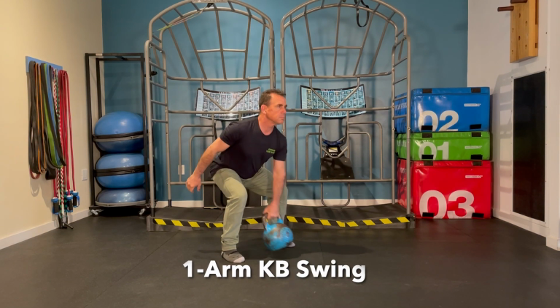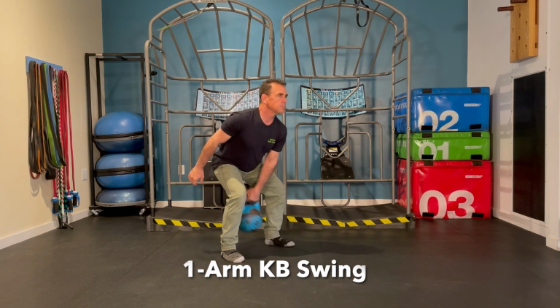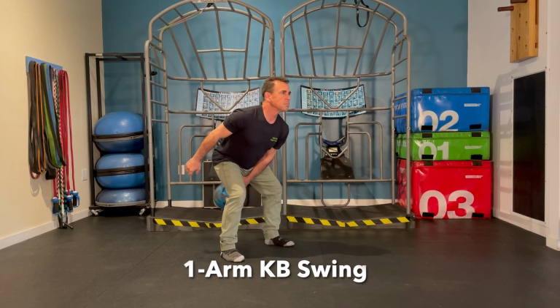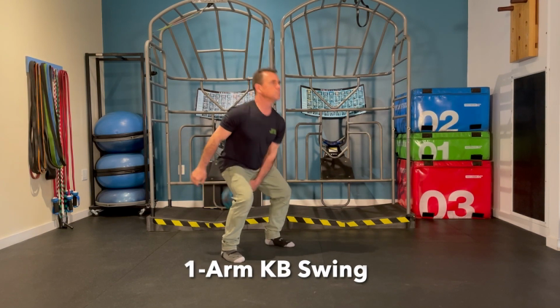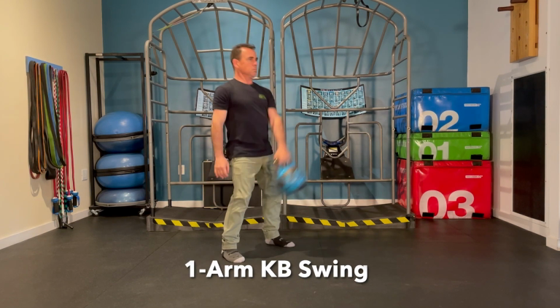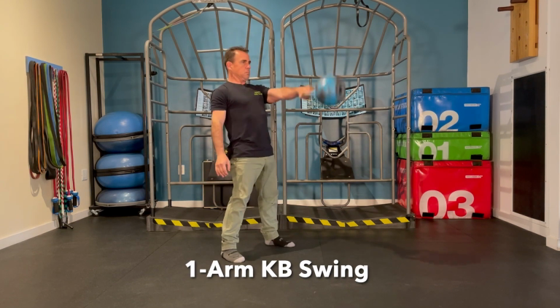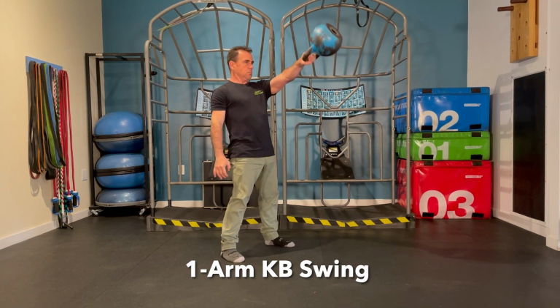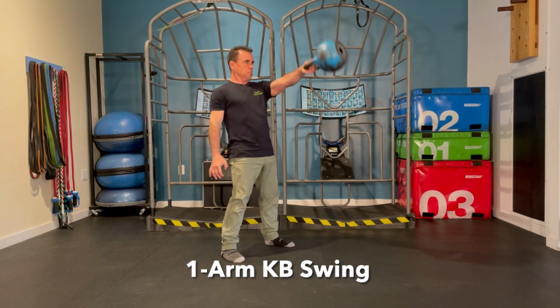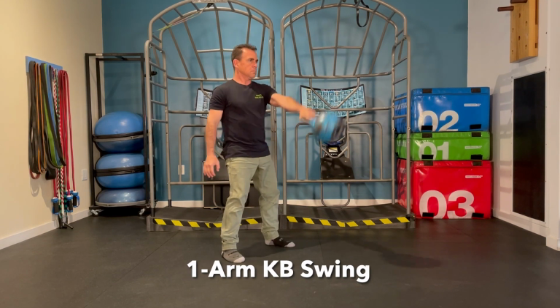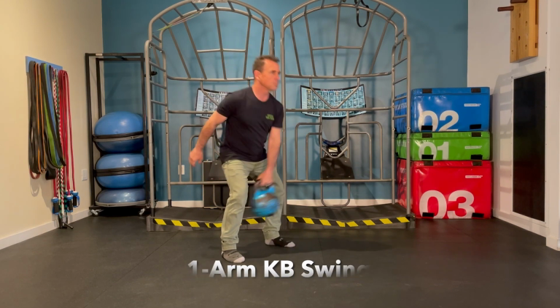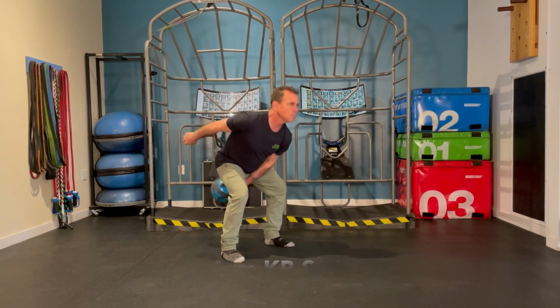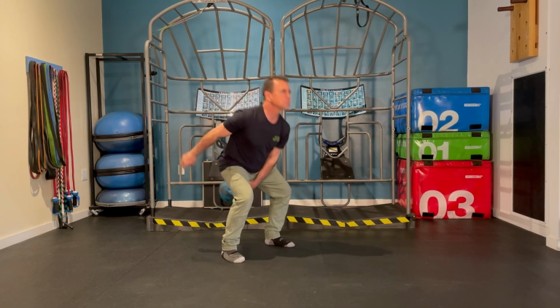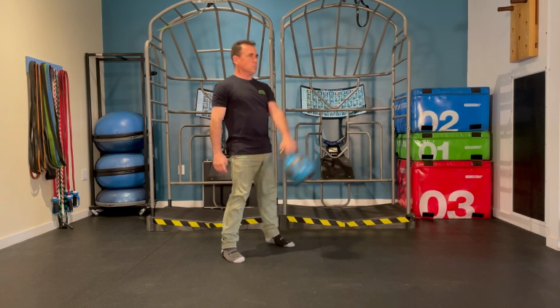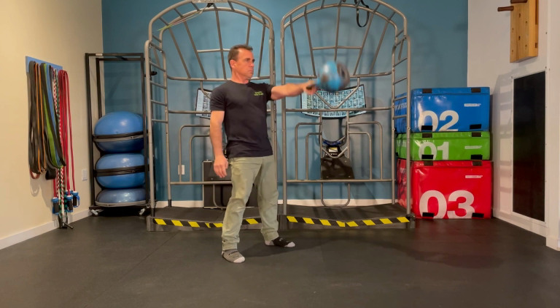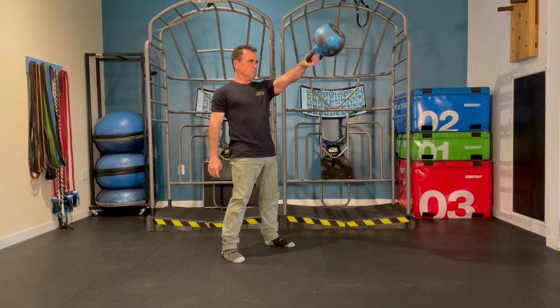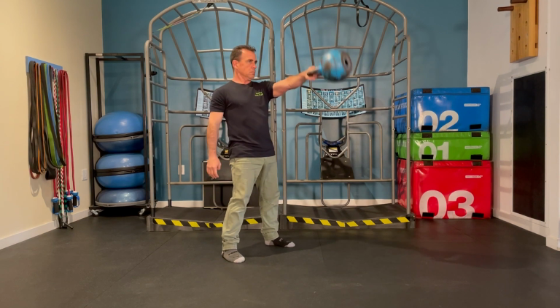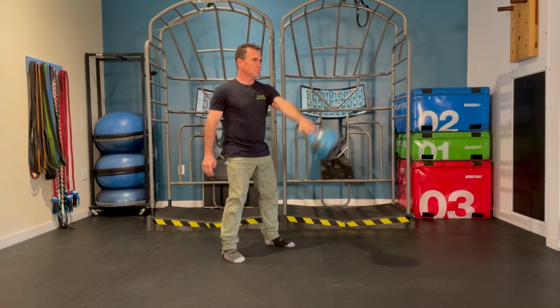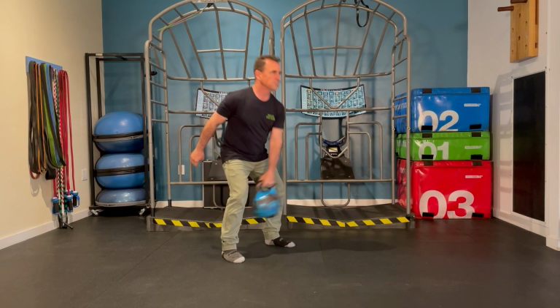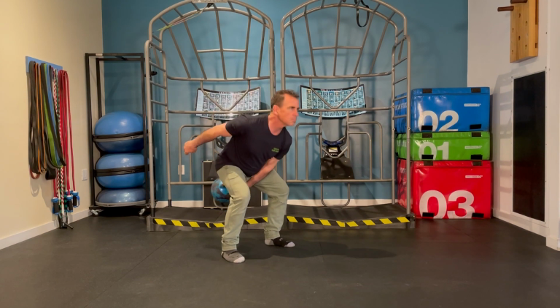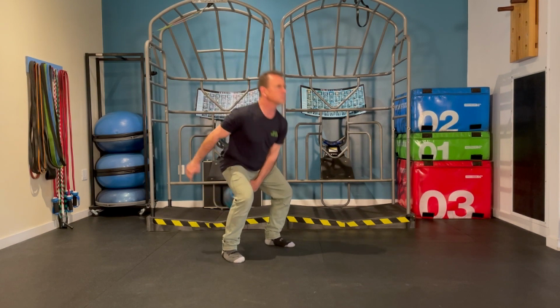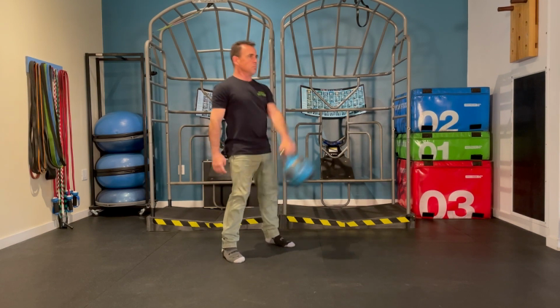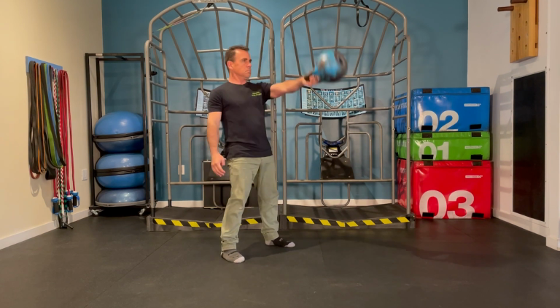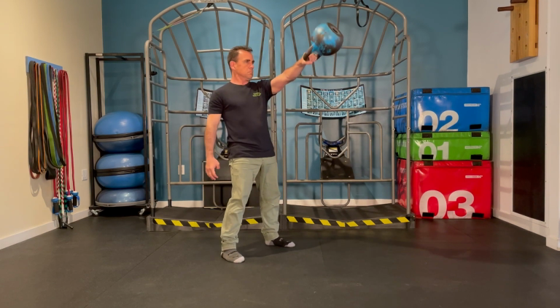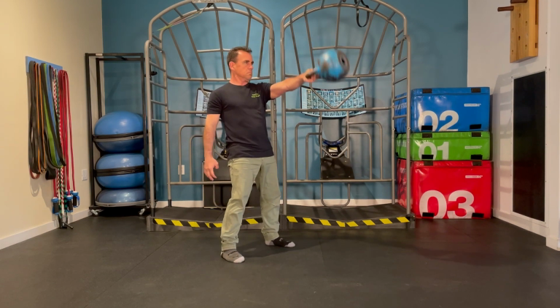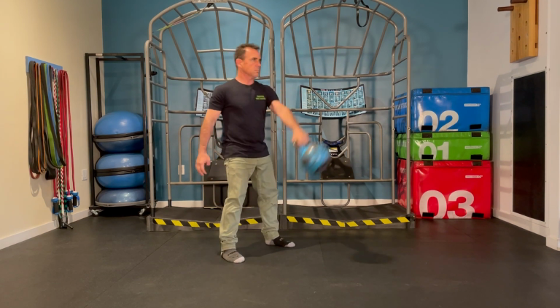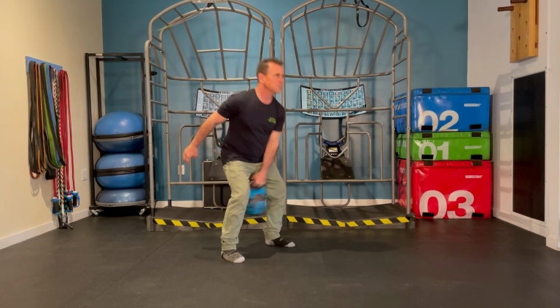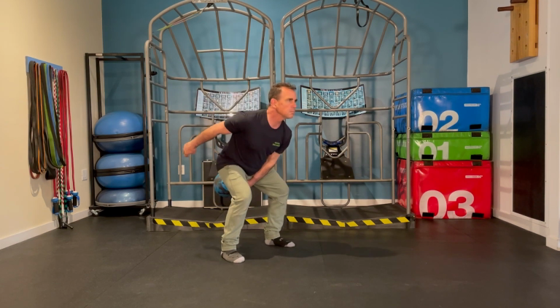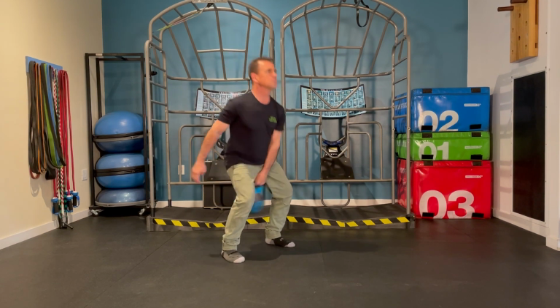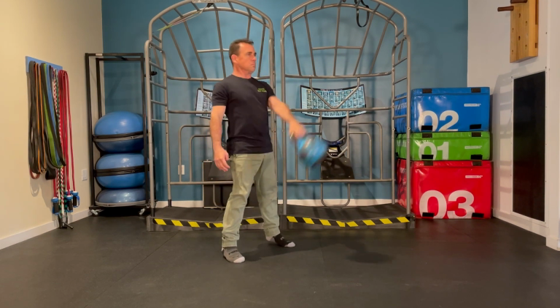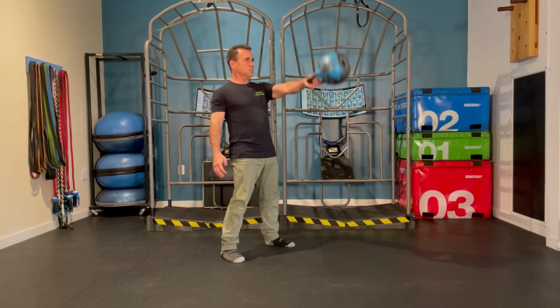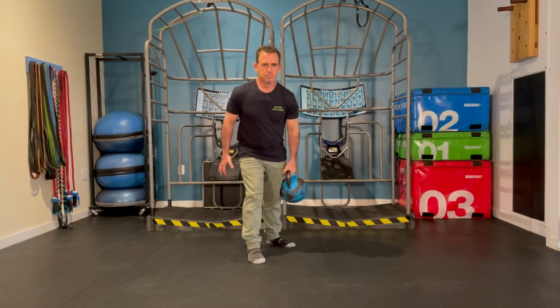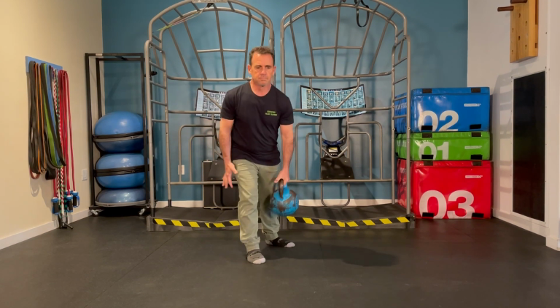A one-arm kettlebell swing can be done either in the deadlift or squat style, simply using one arm at a time.